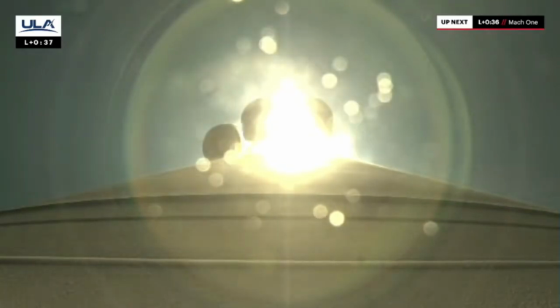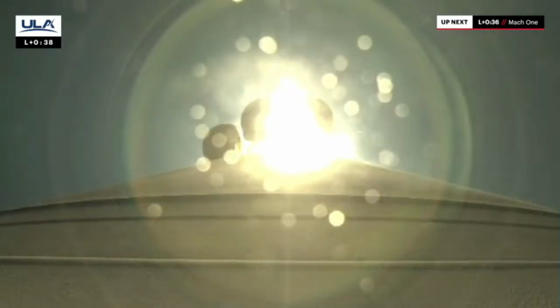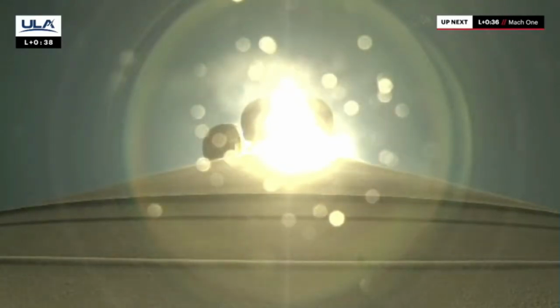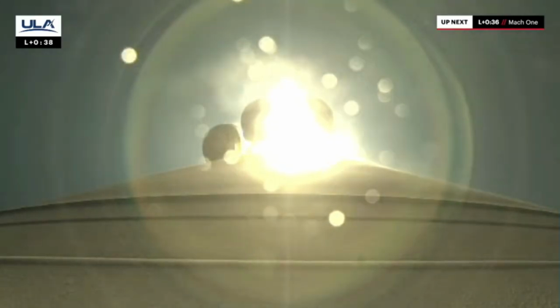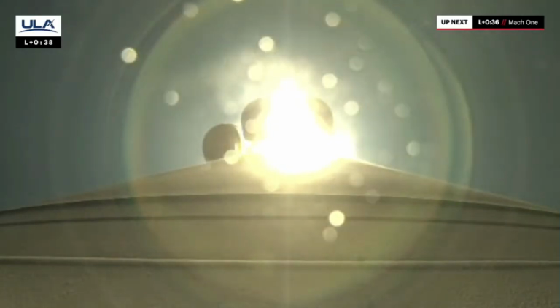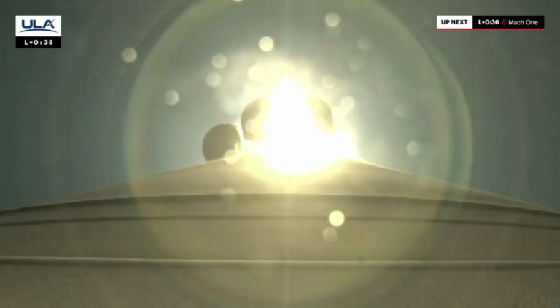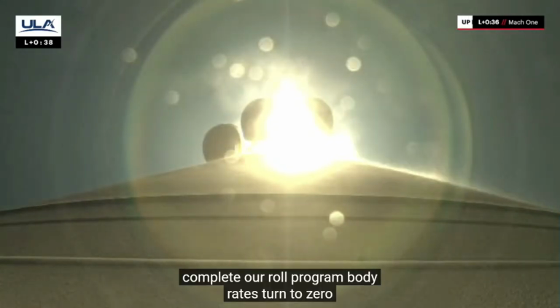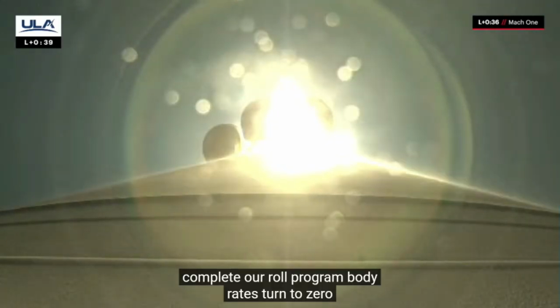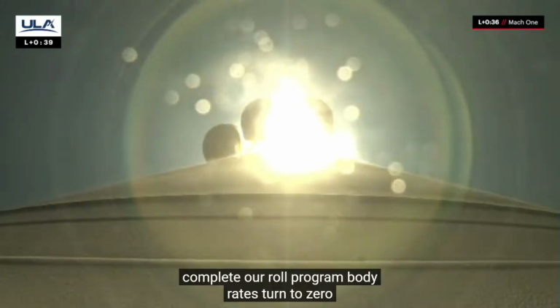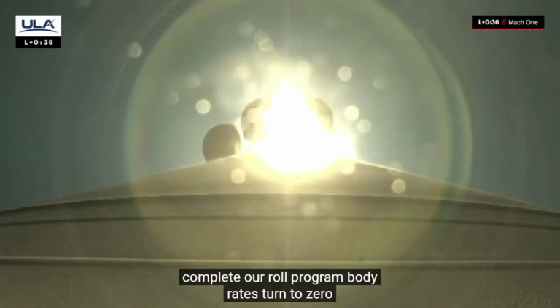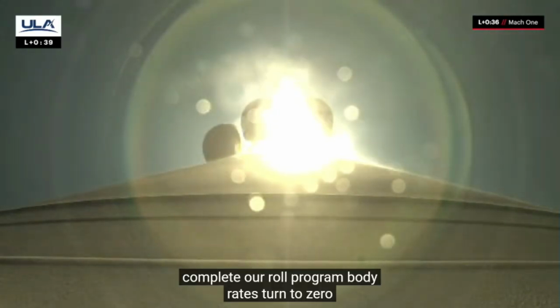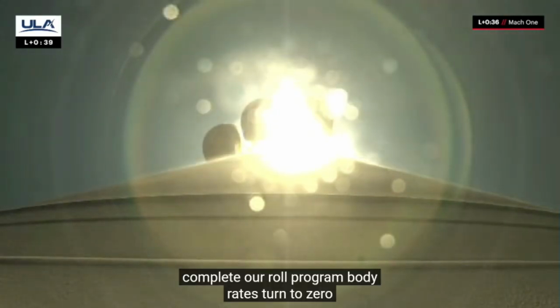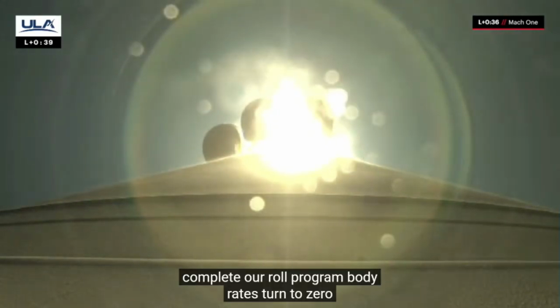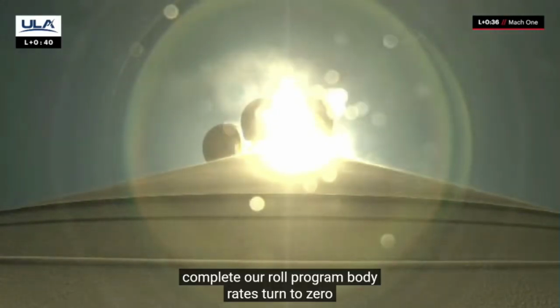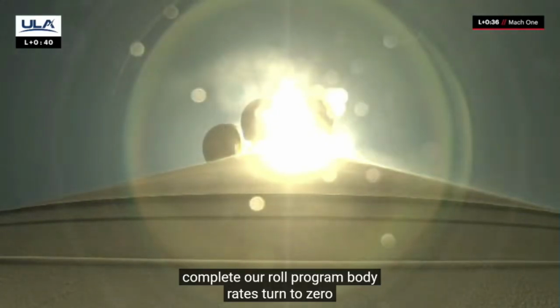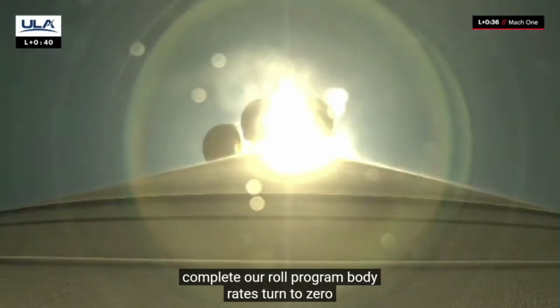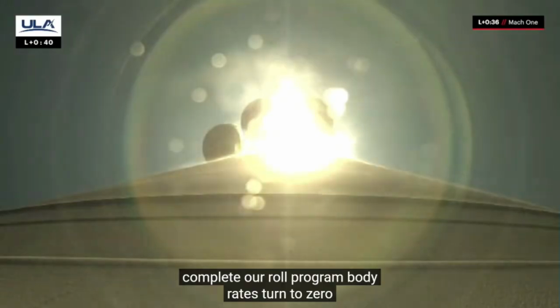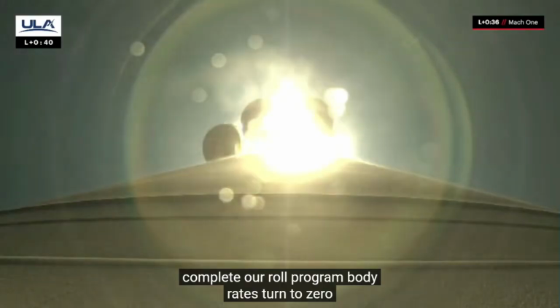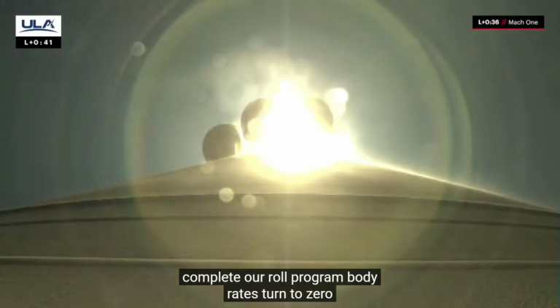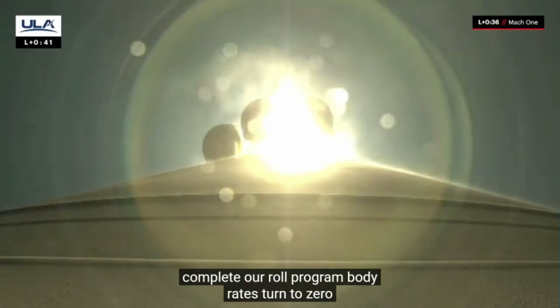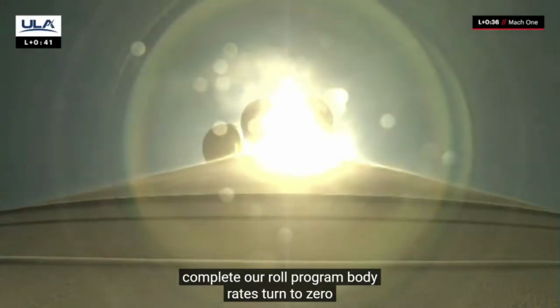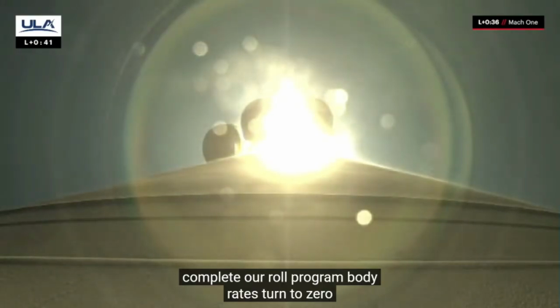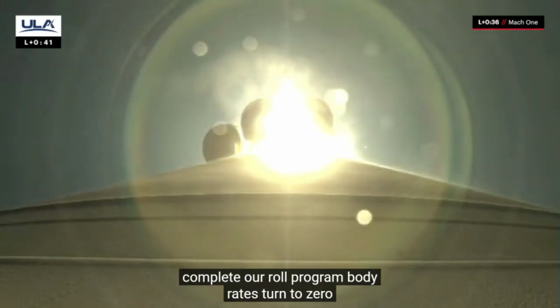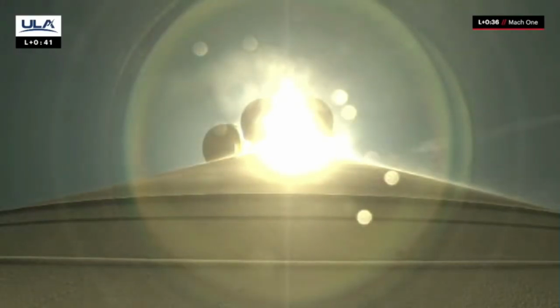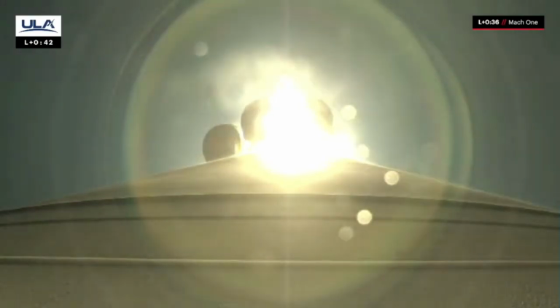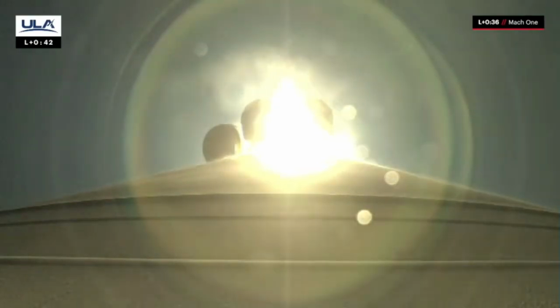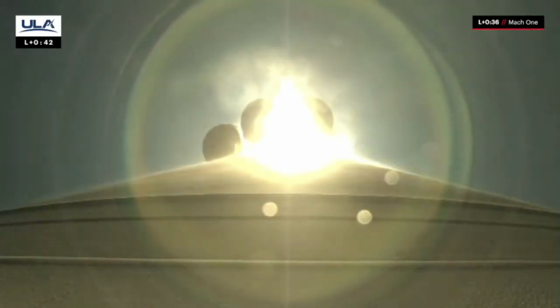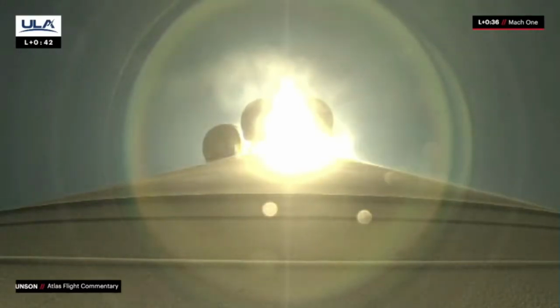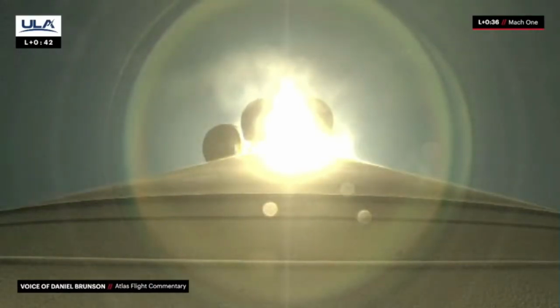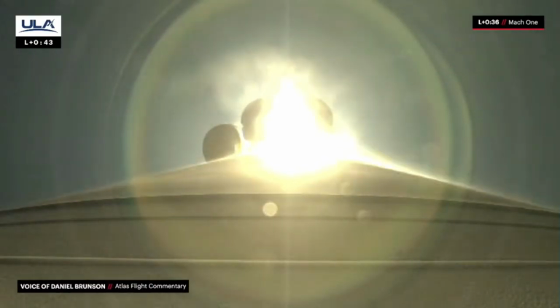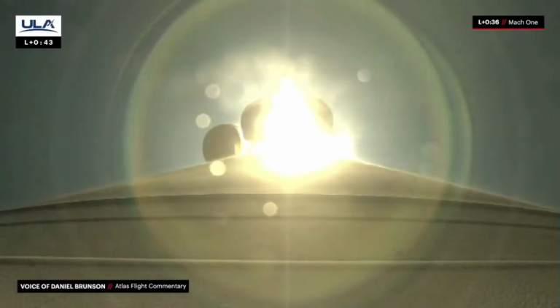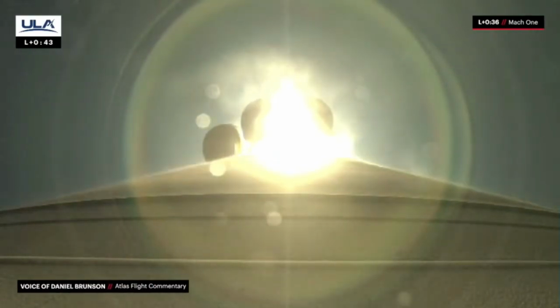Mach 1 — Atlas is now supersonic. Hydraulics continue to look good, engine parameters stable.